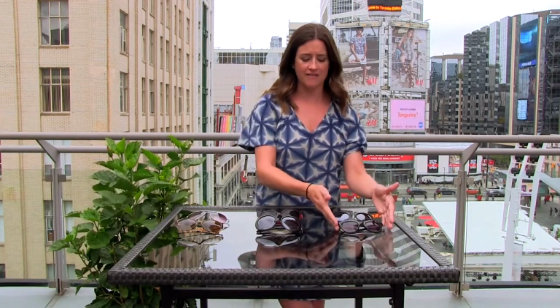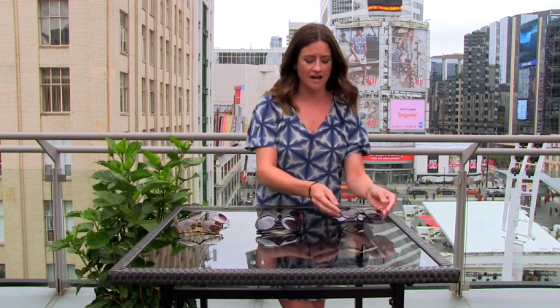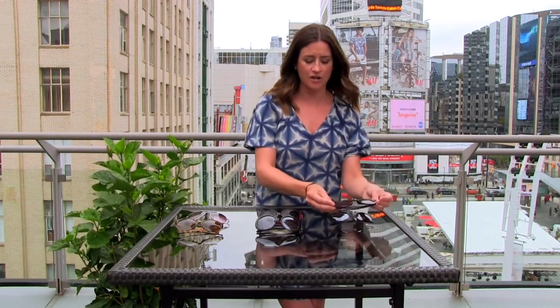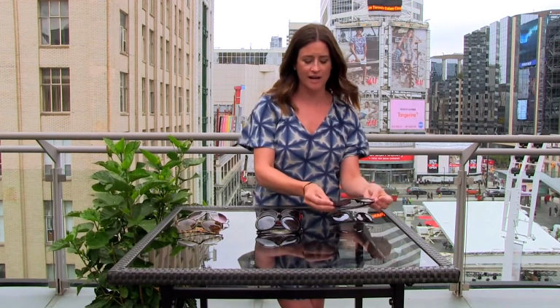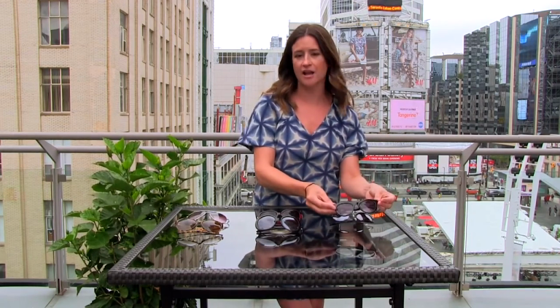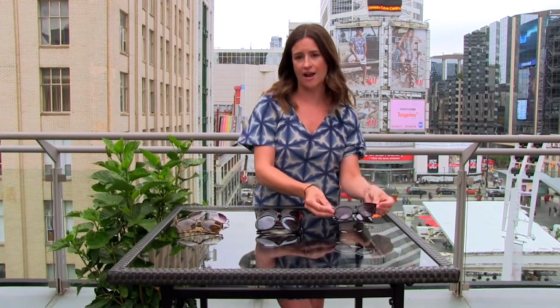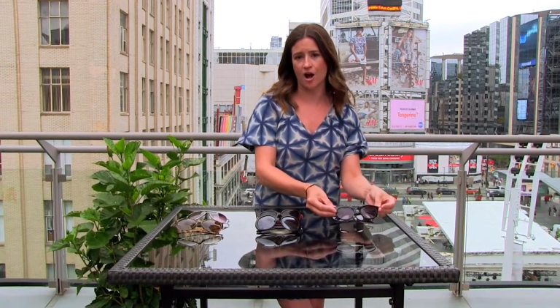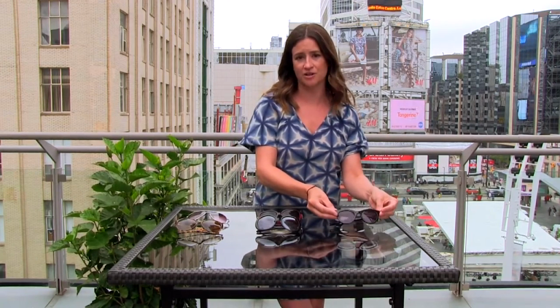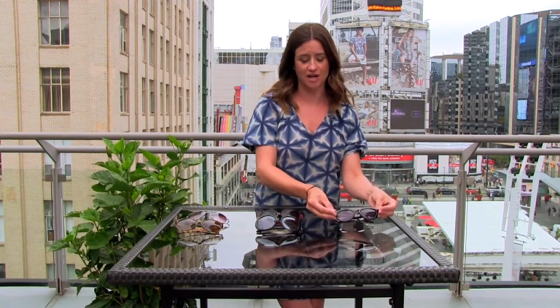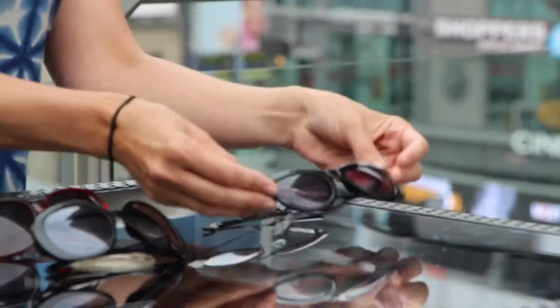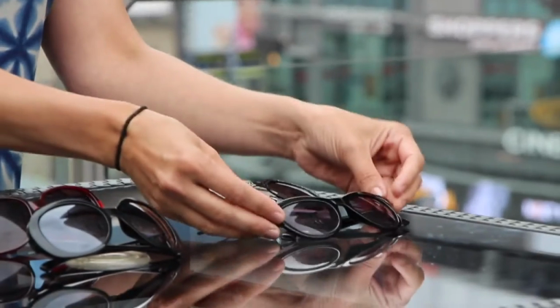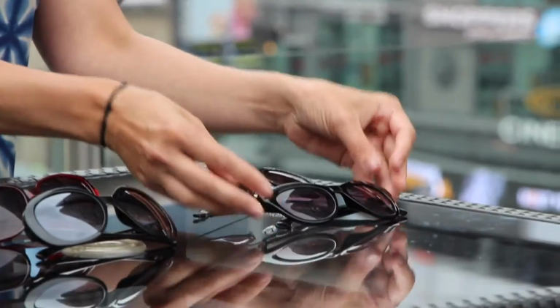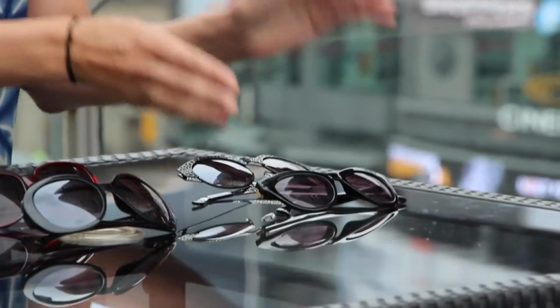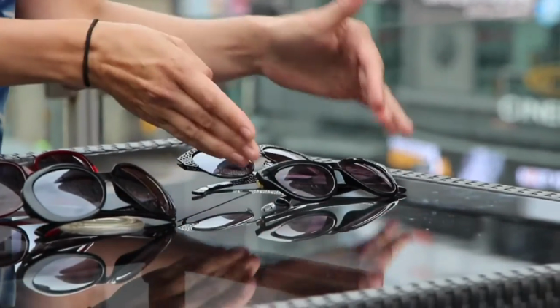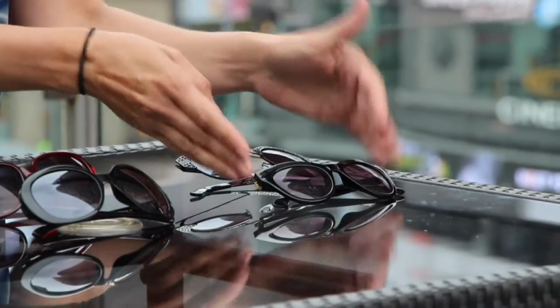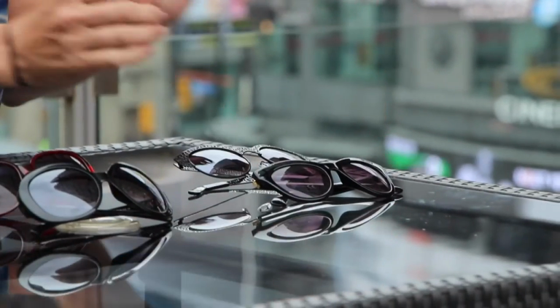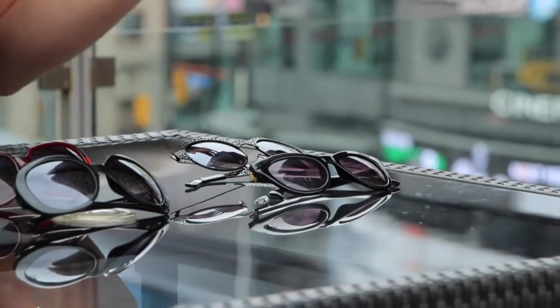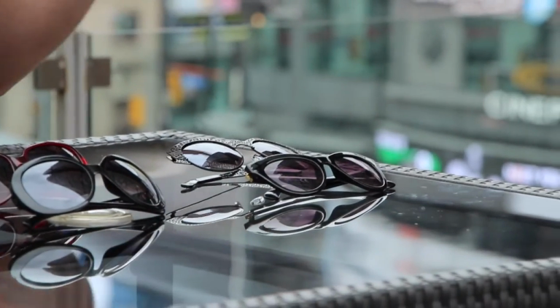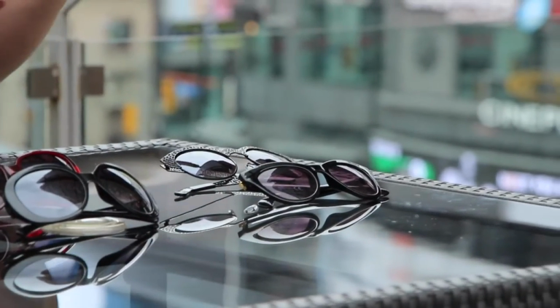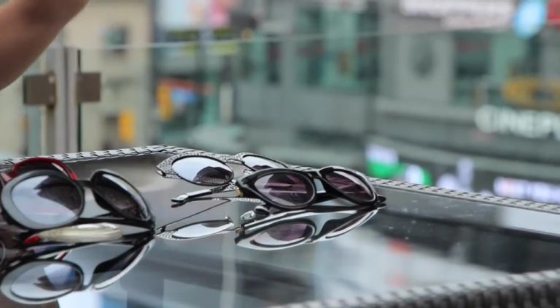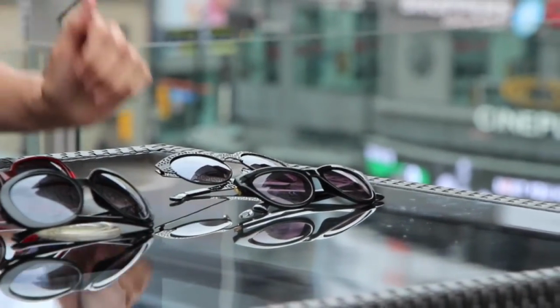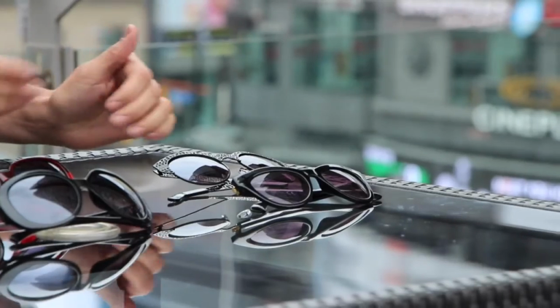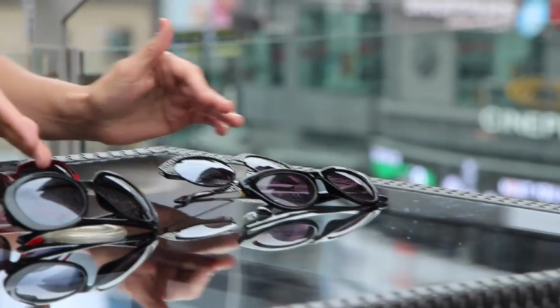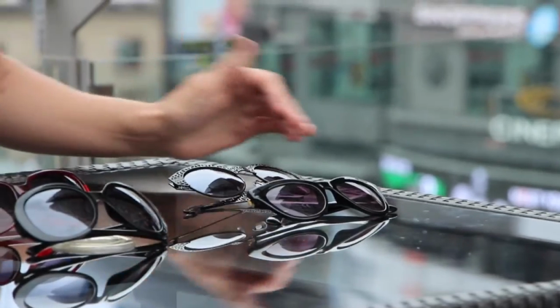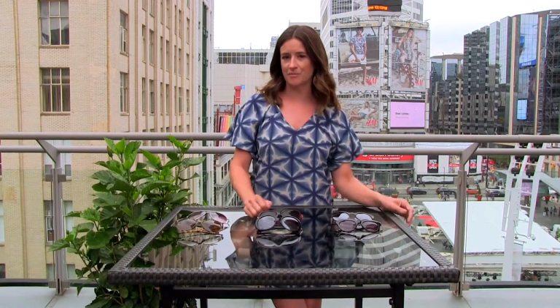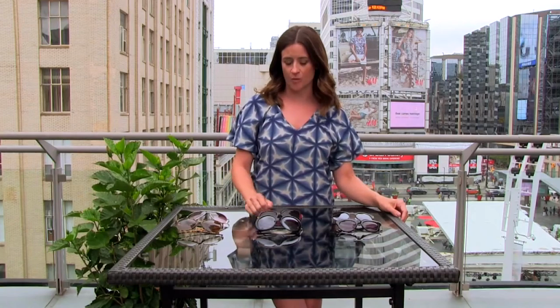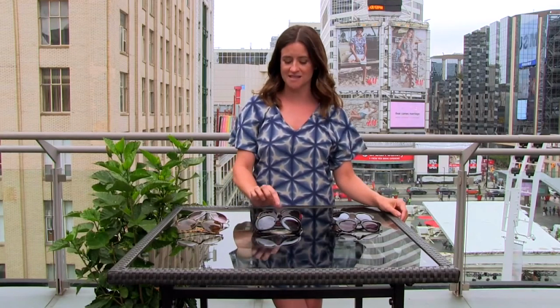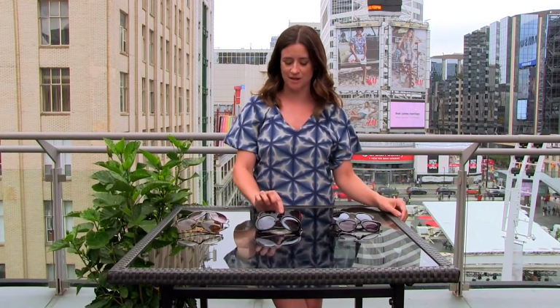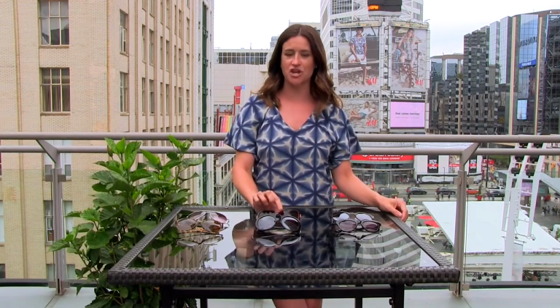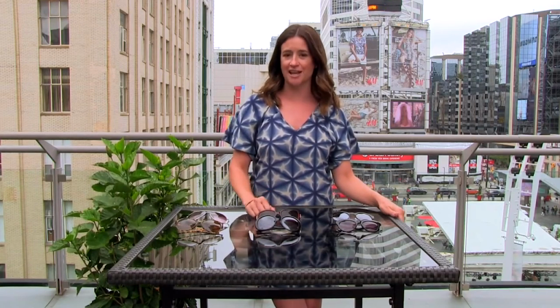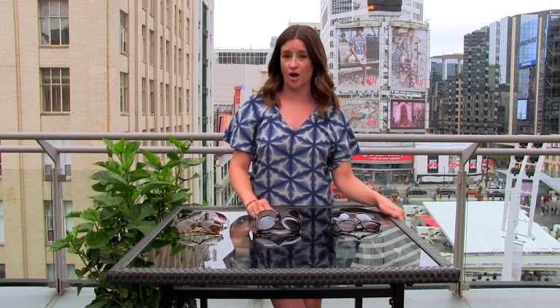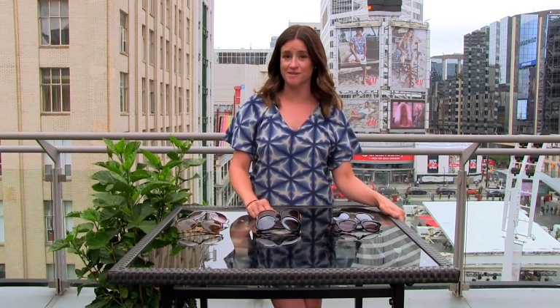And then there's a great cat eye option here. This one is nice because it's a smaller scale compared to some of the bigger ones, the bigger Jackie O's.